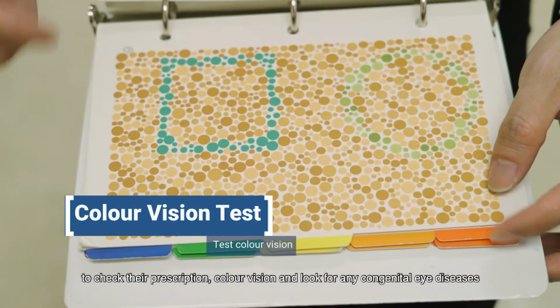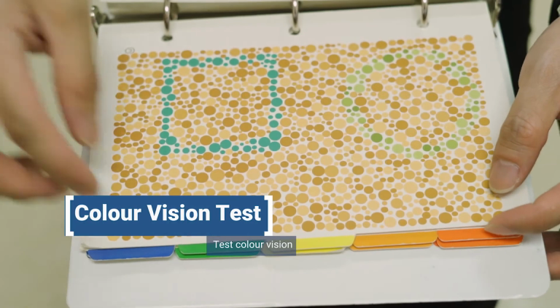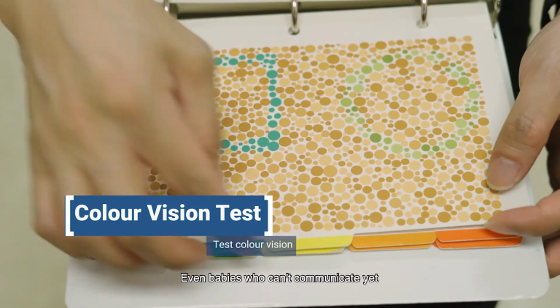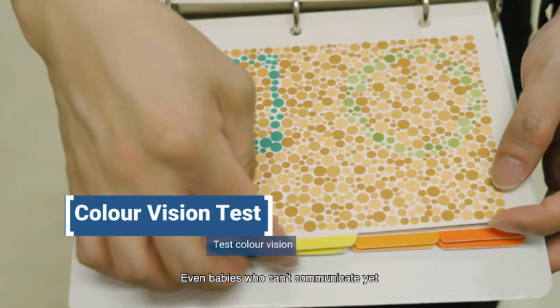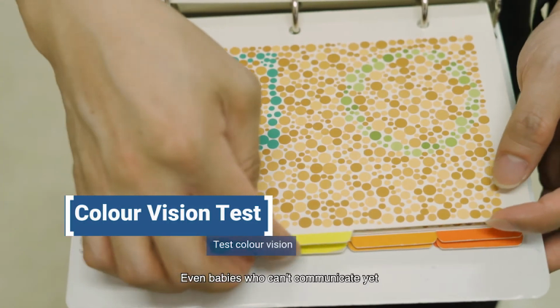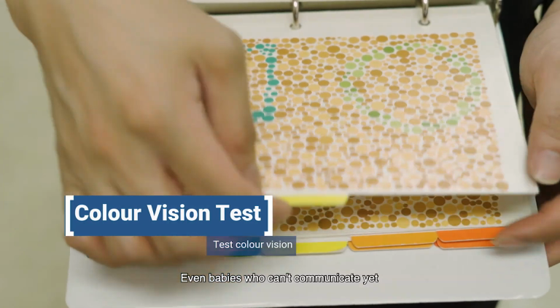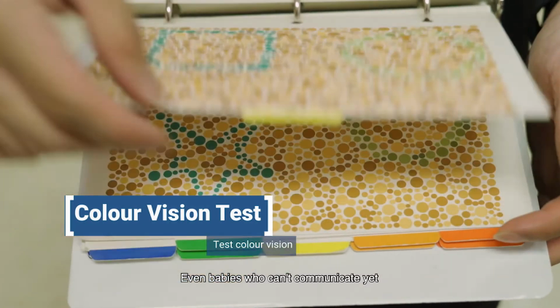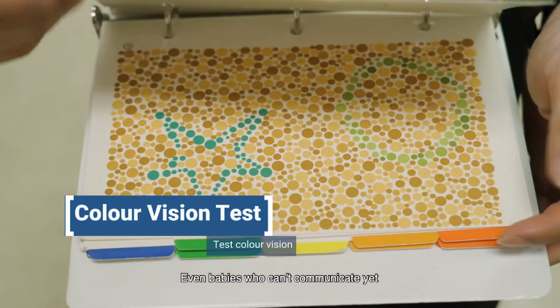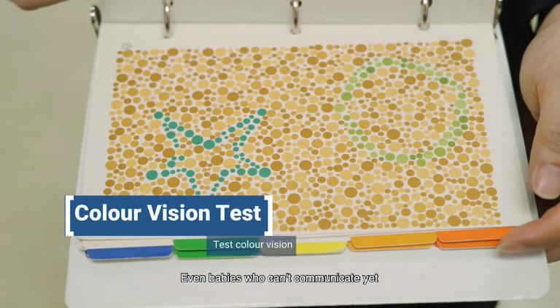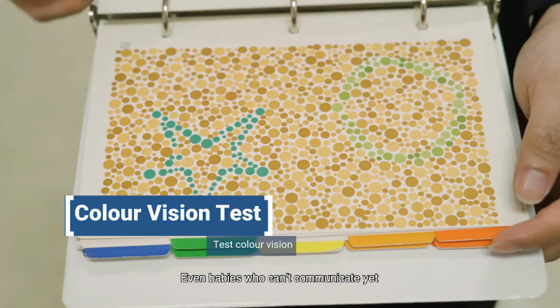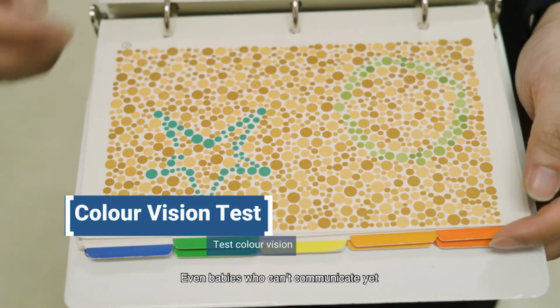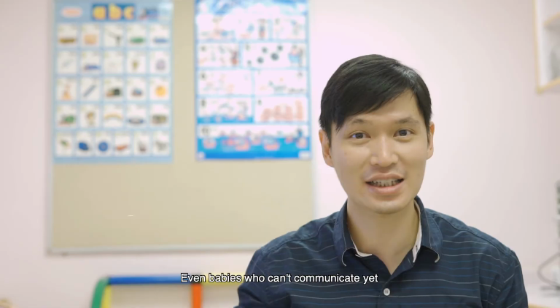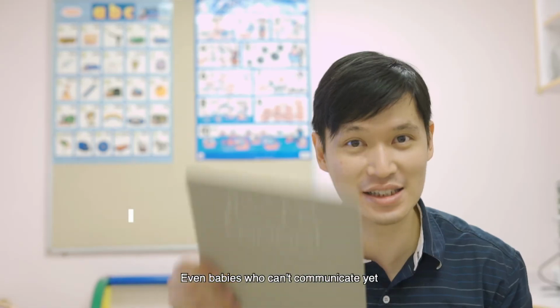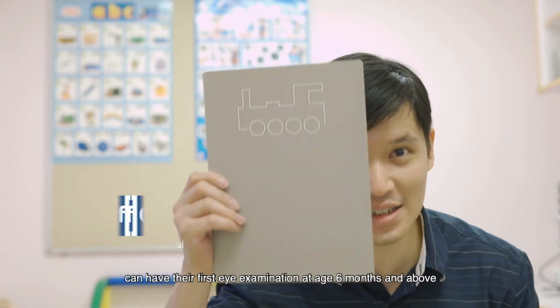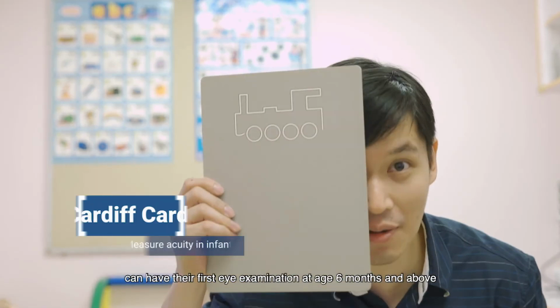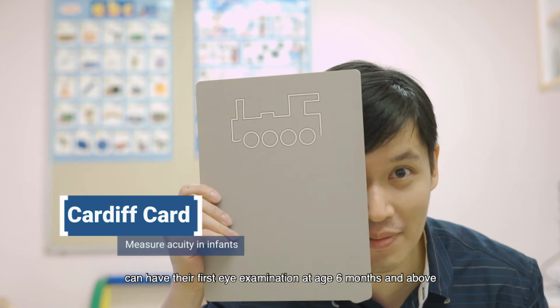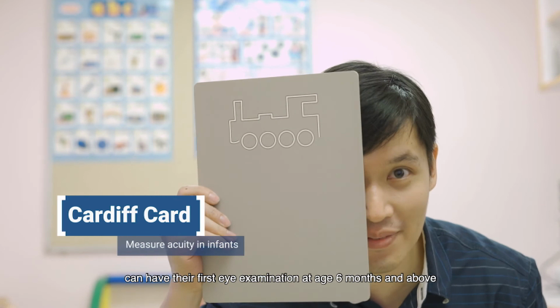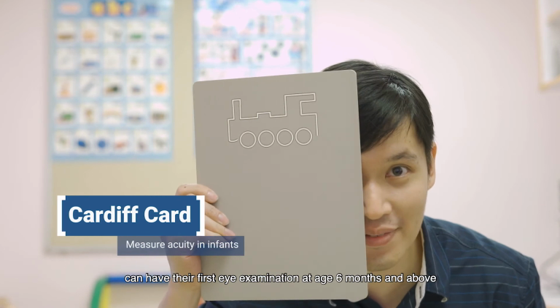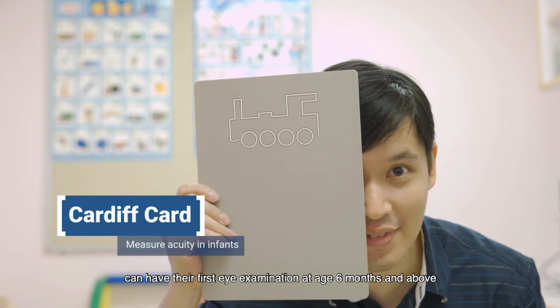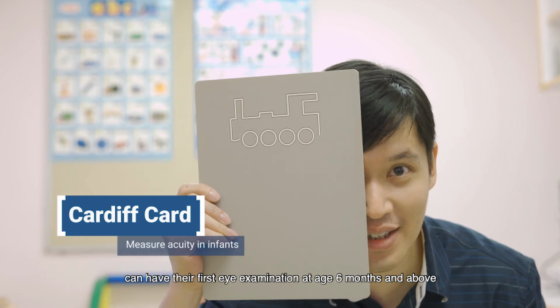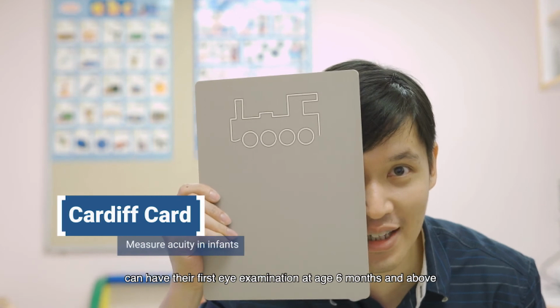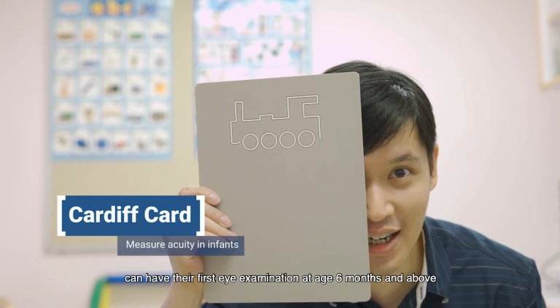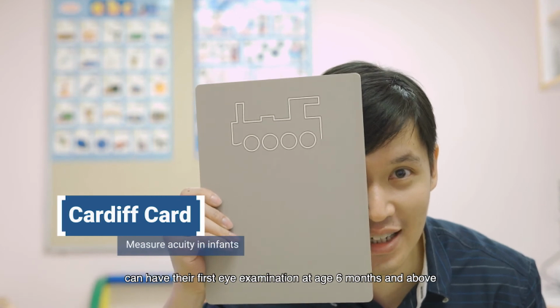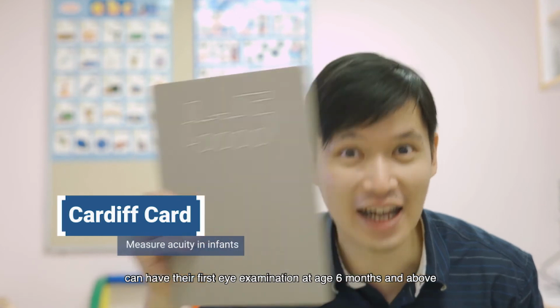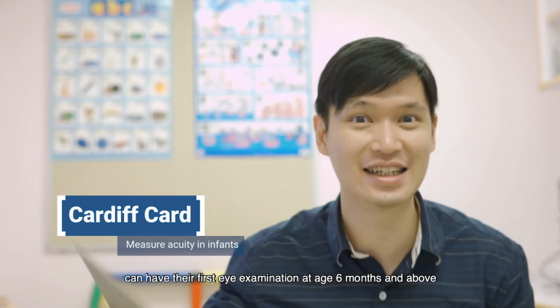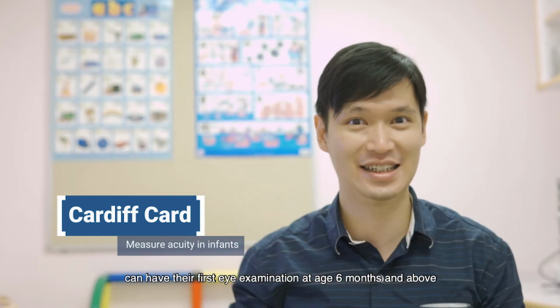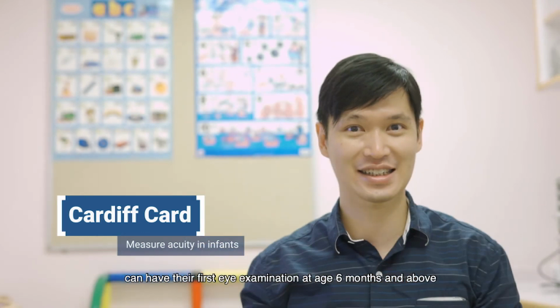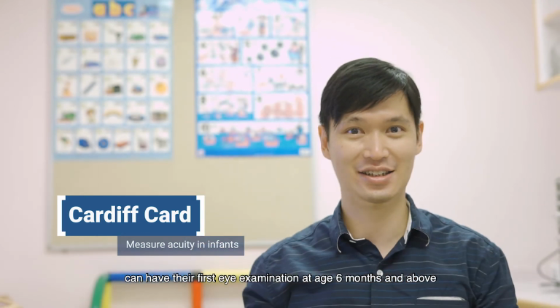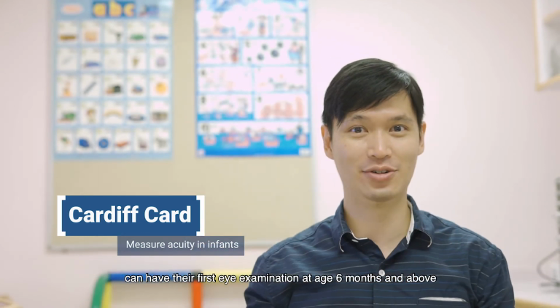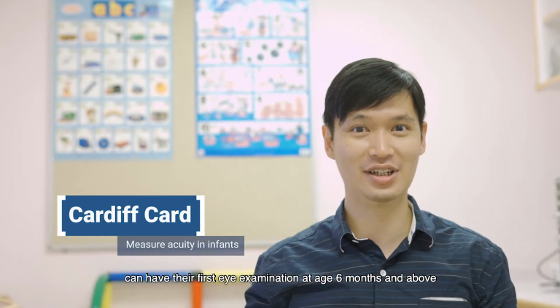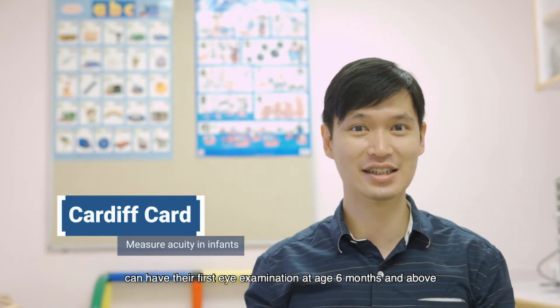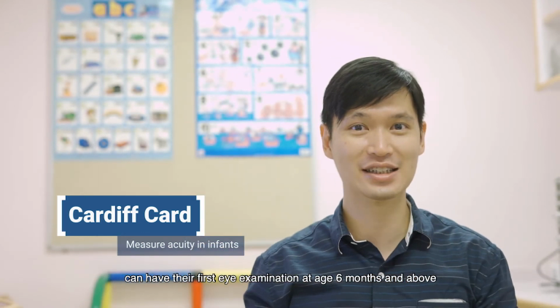Even babies who can't communicate yet can have their first eye examination at age six months and above.